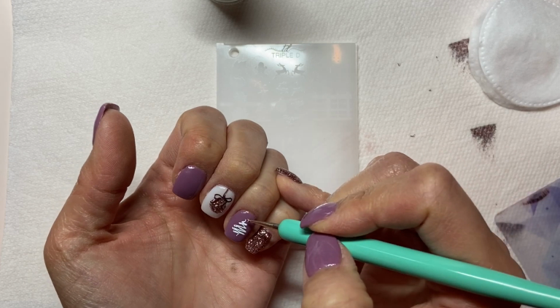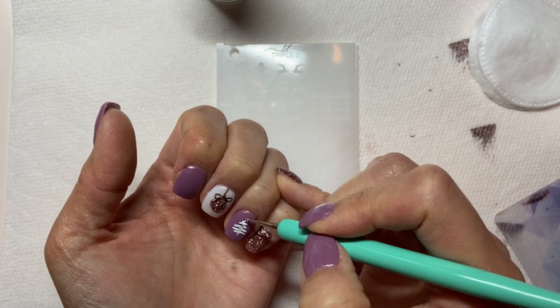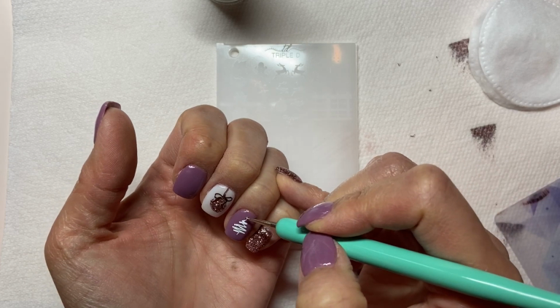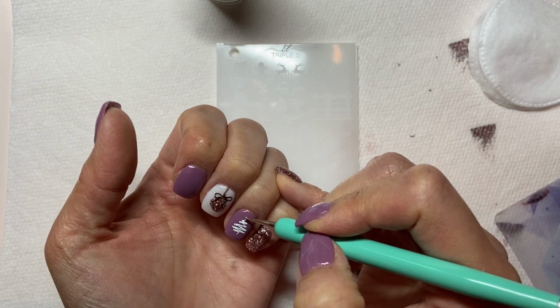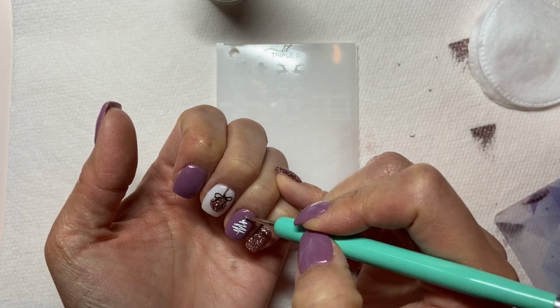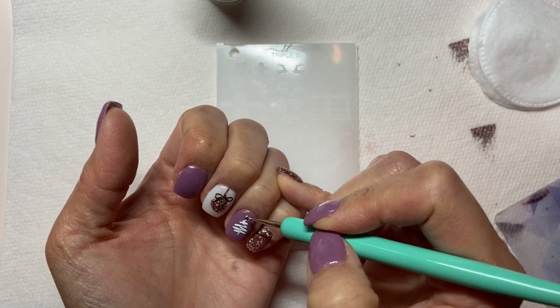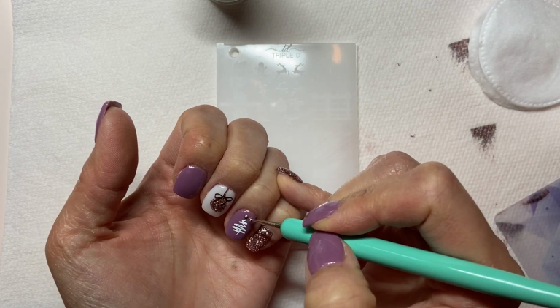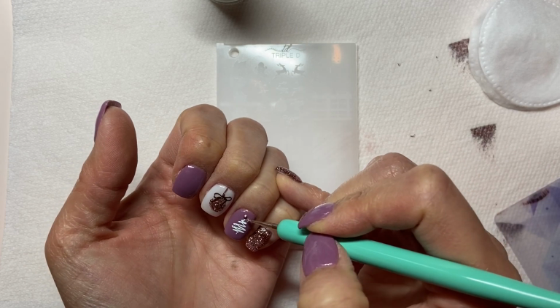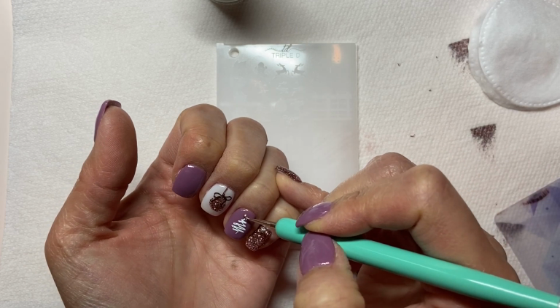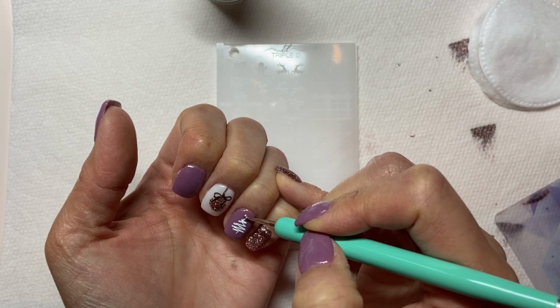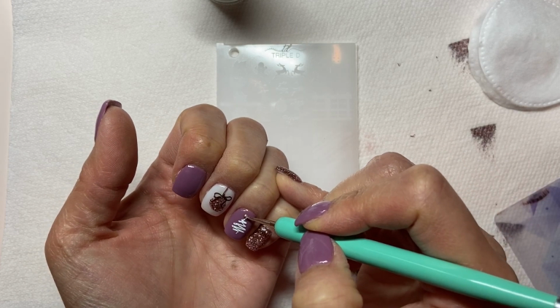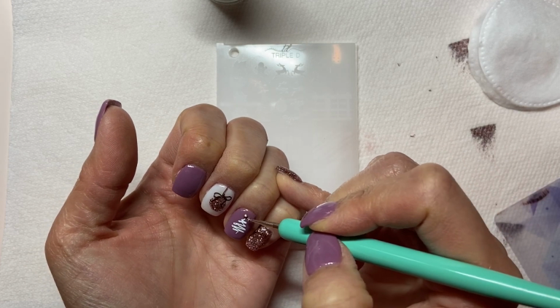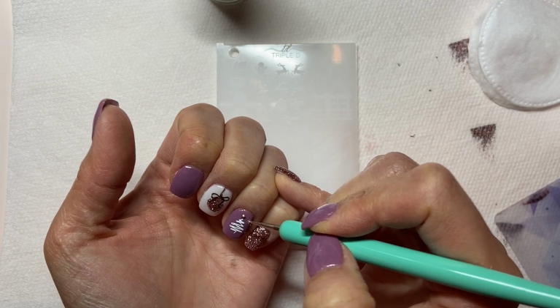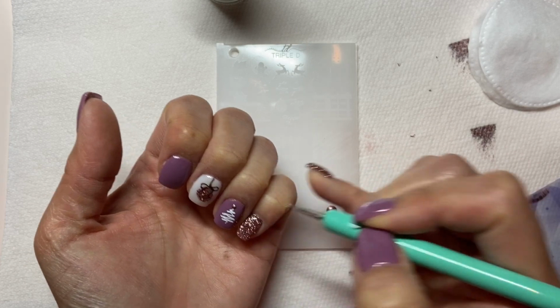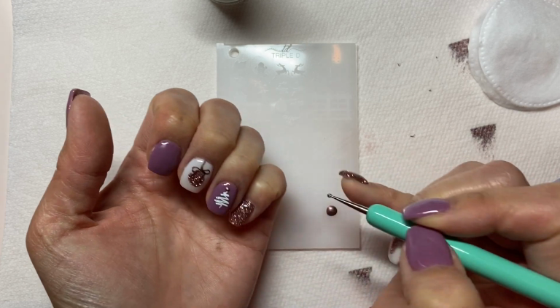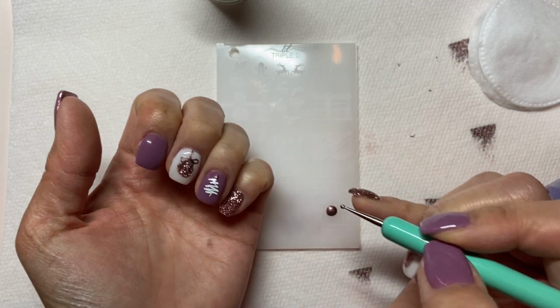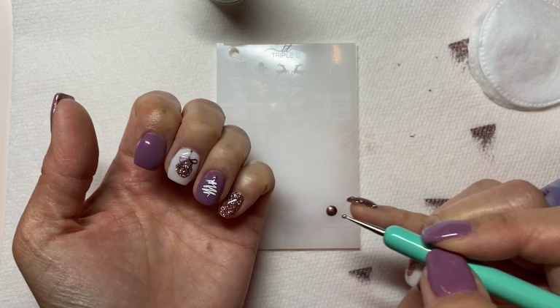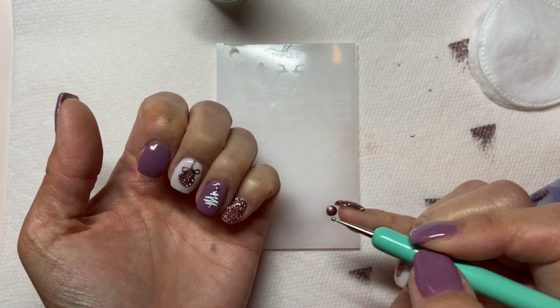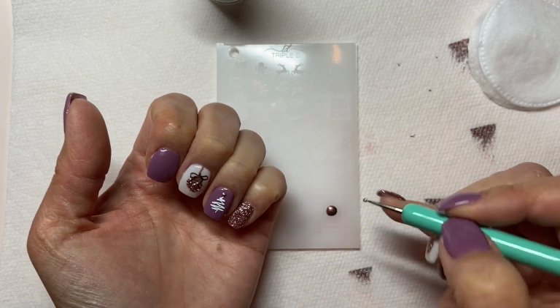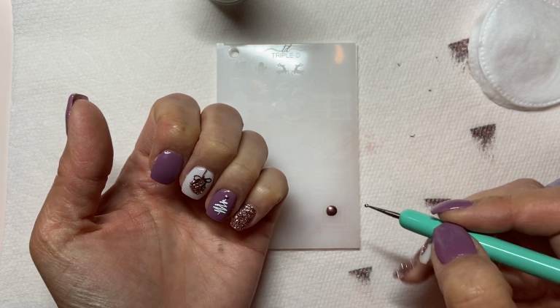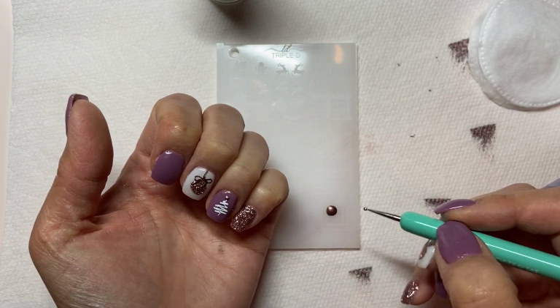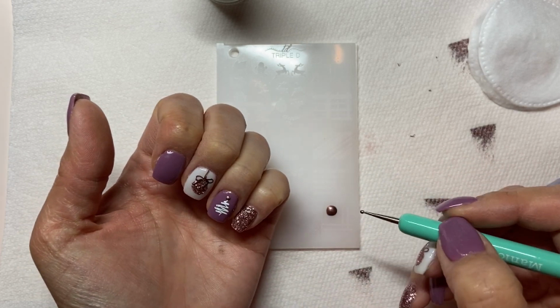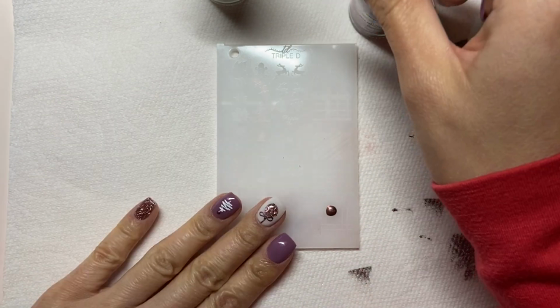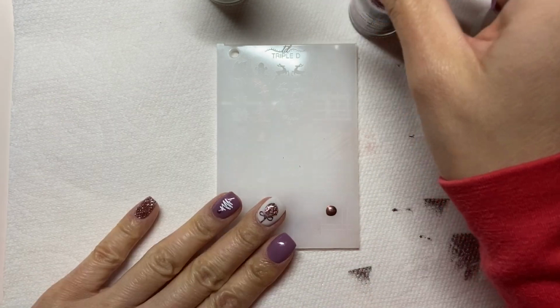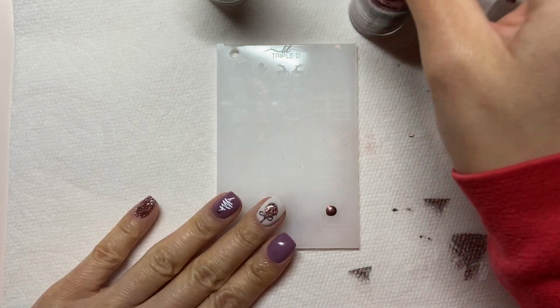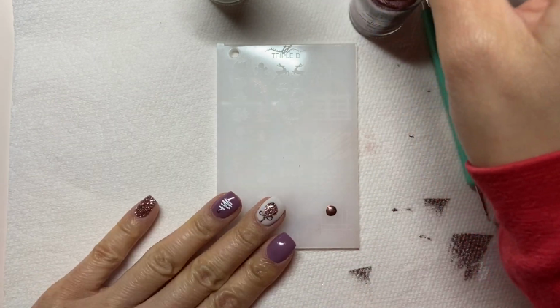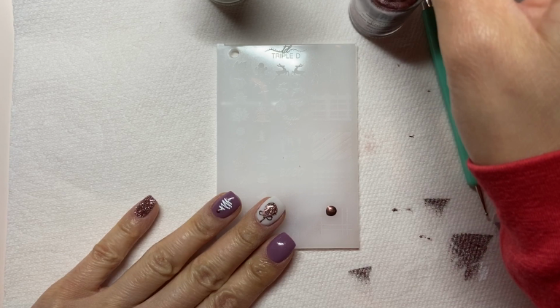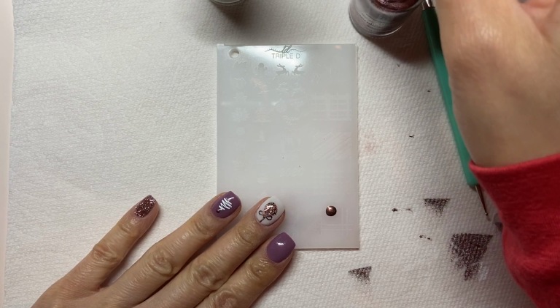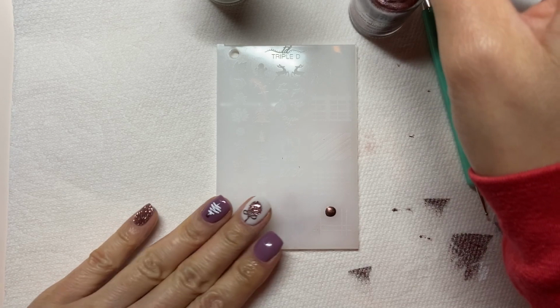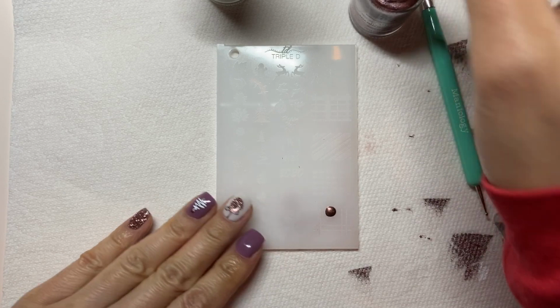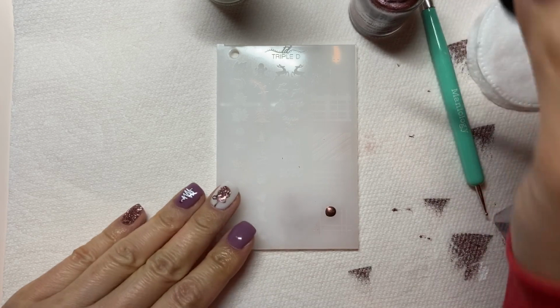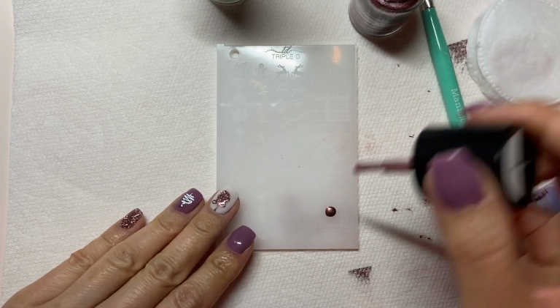To give my little tree a bit more character, I'm adding just simple dots around the tree for the Christmas lights.